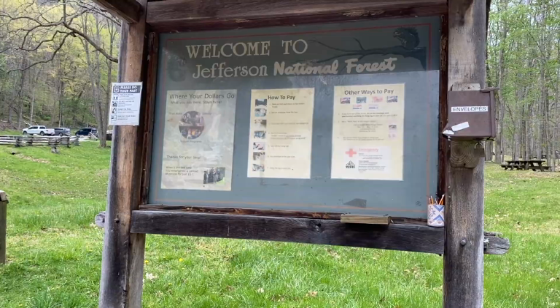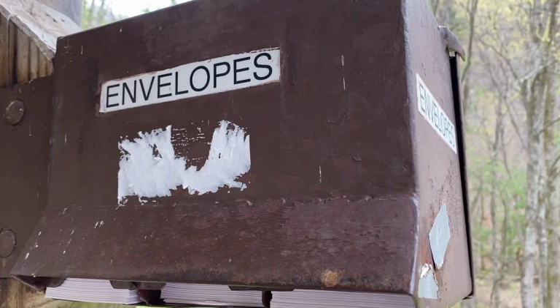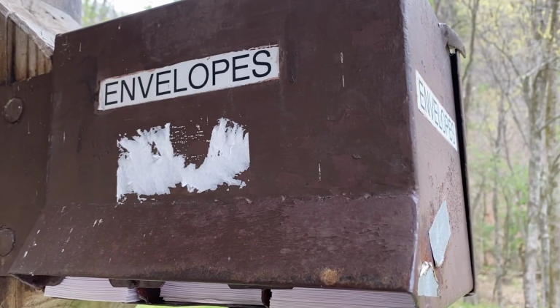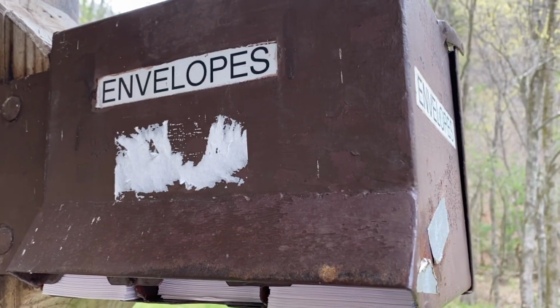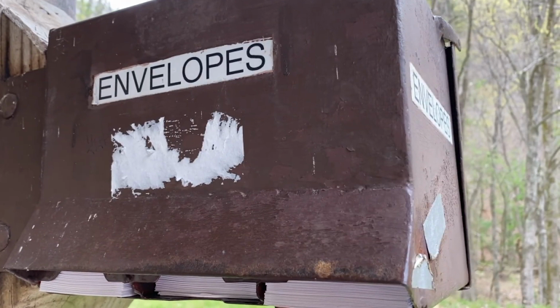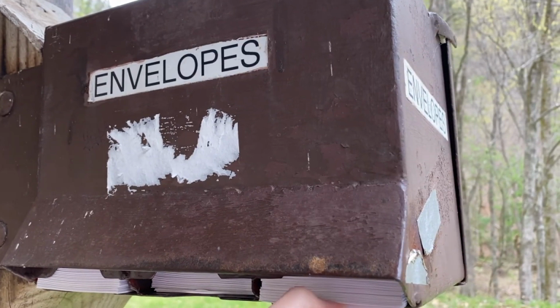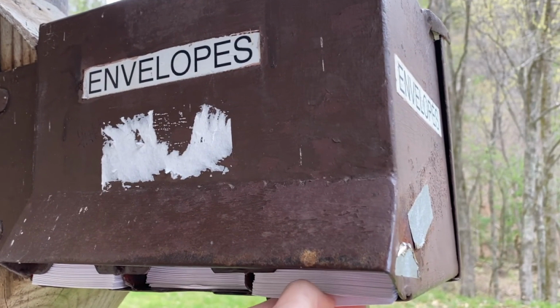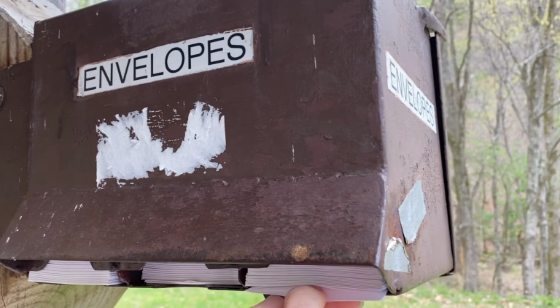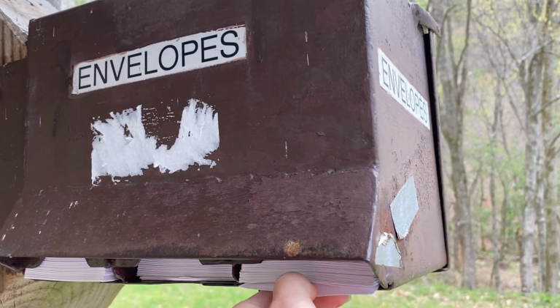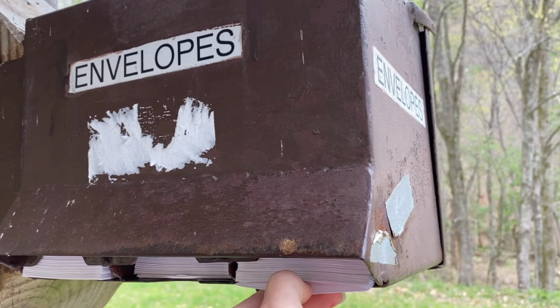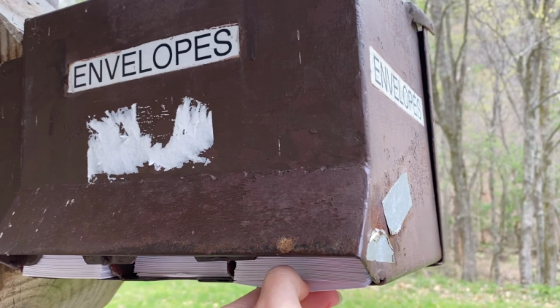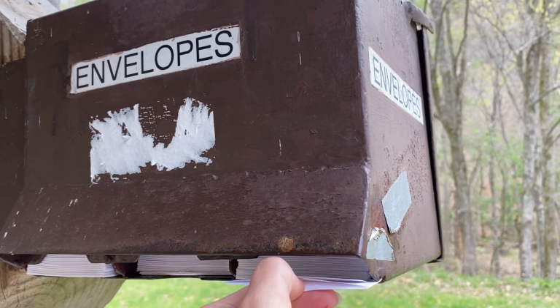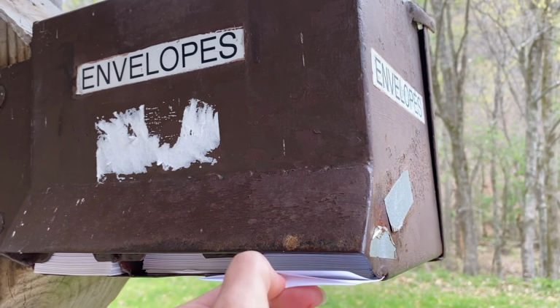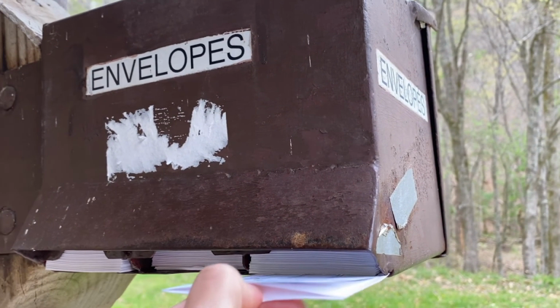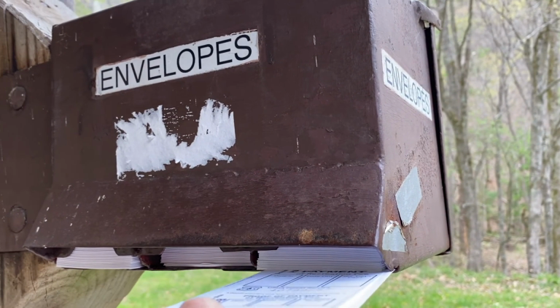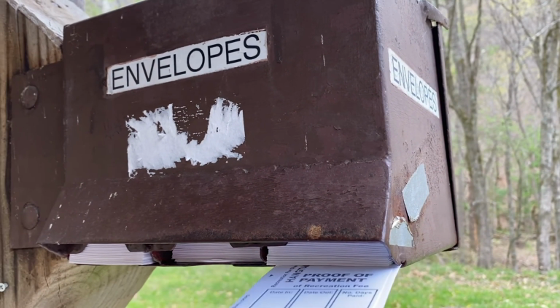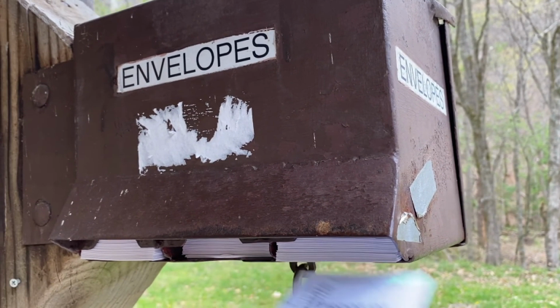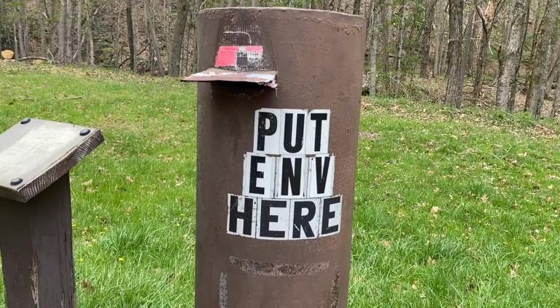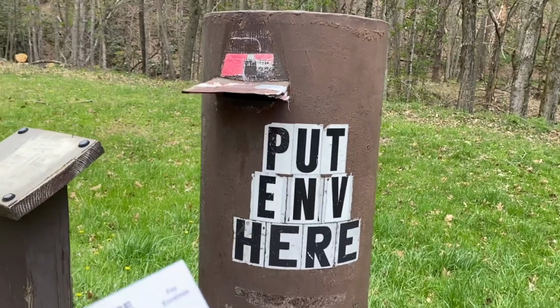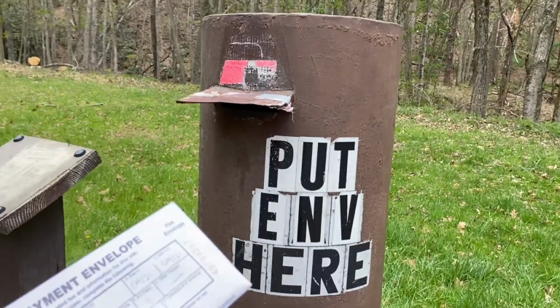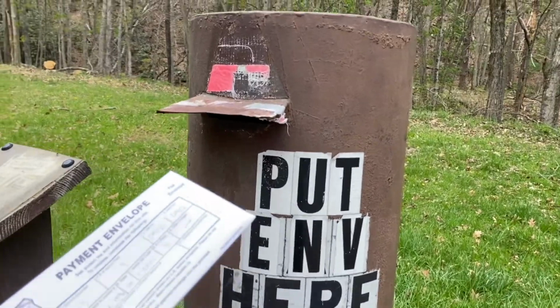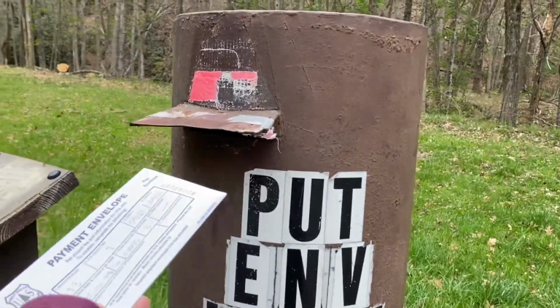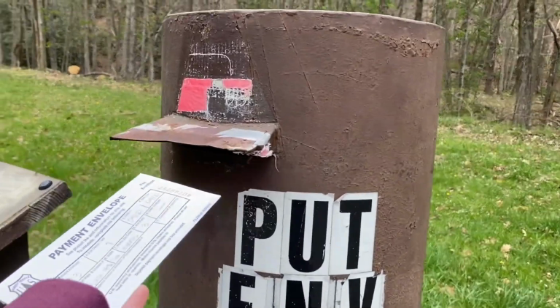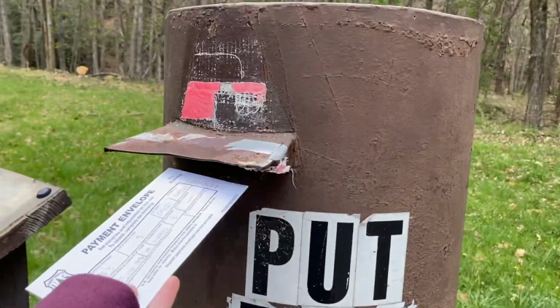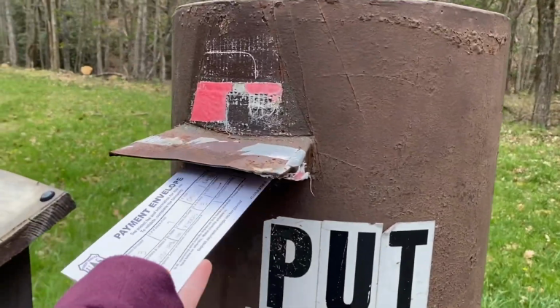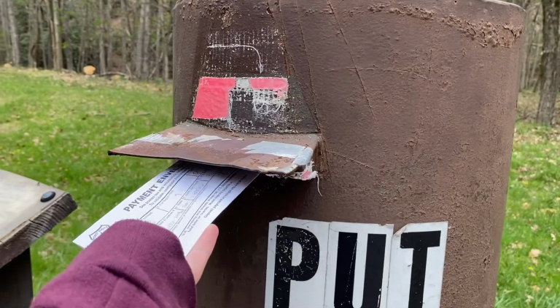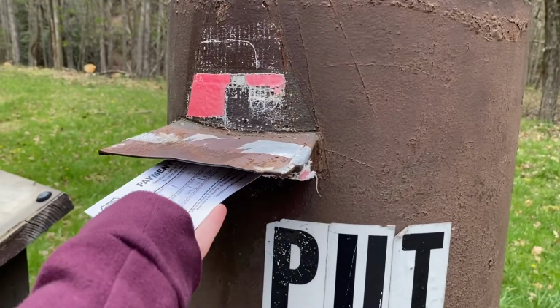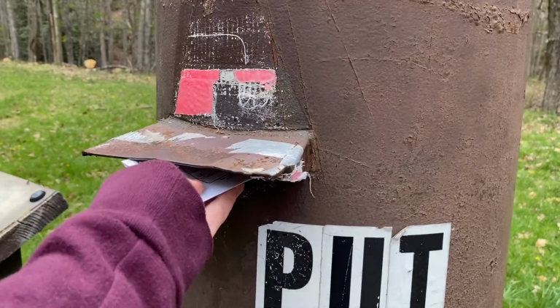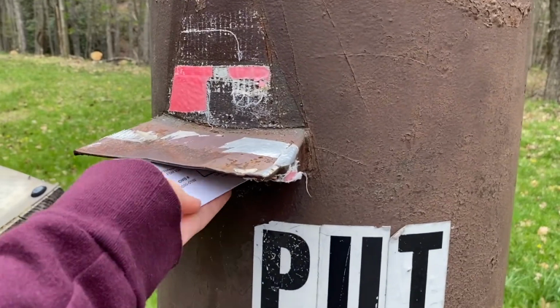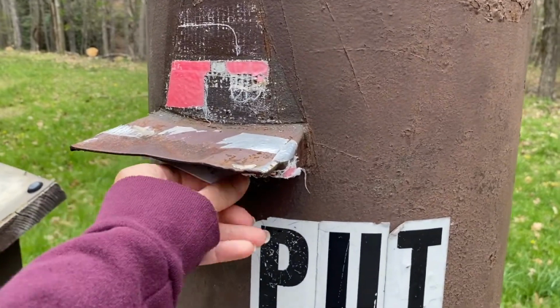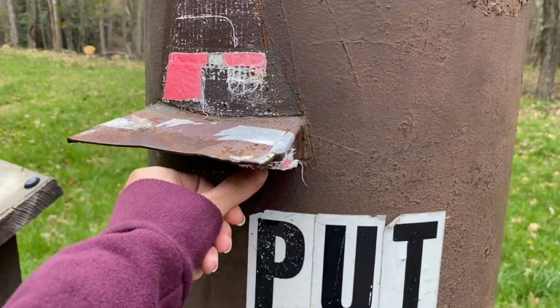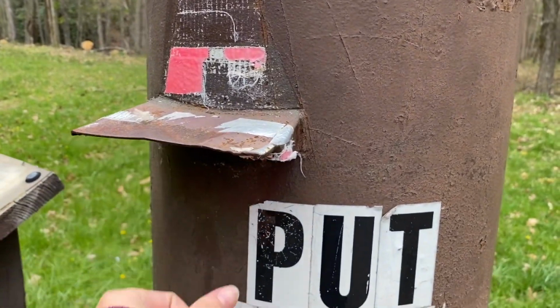A $3 fee is expected at the entrance of the Cascades, as you must pay to park and enjoy the recreational areas.